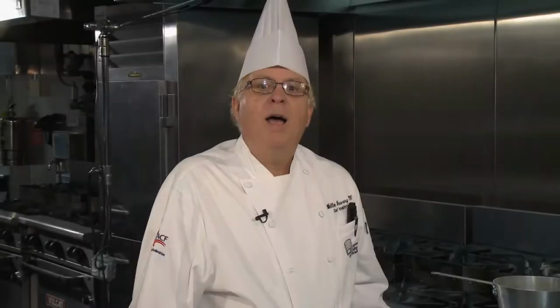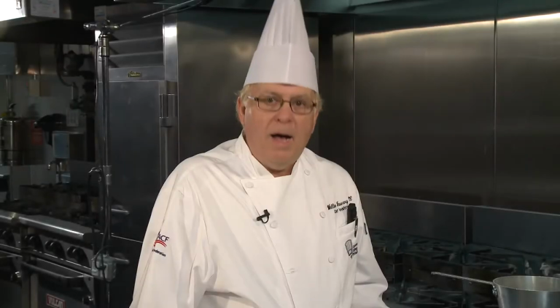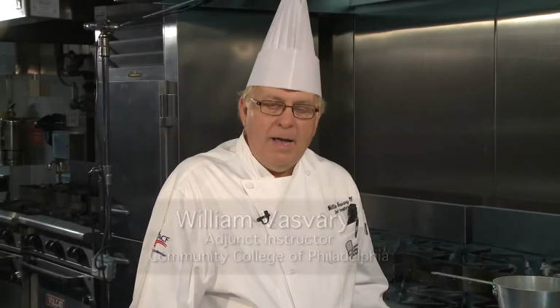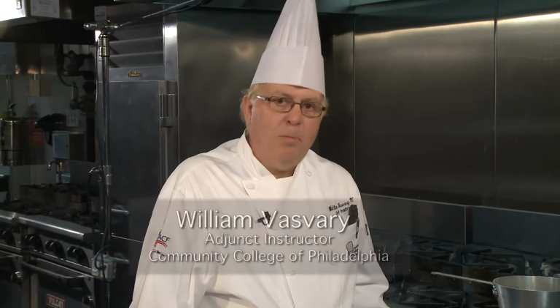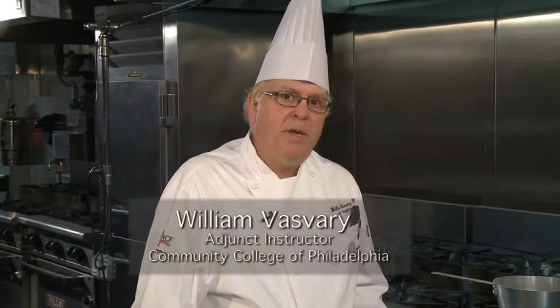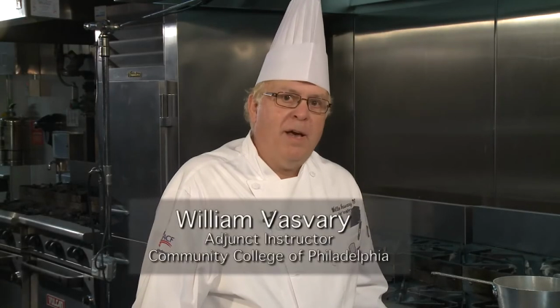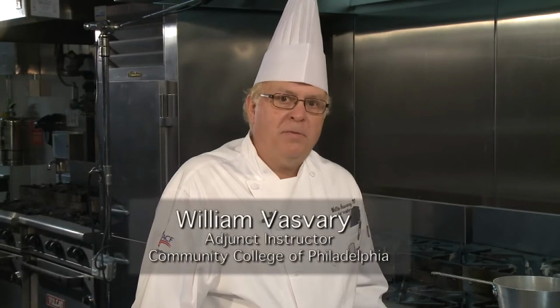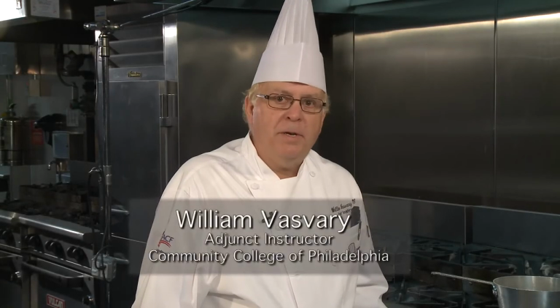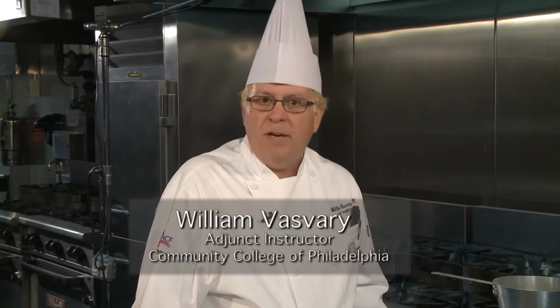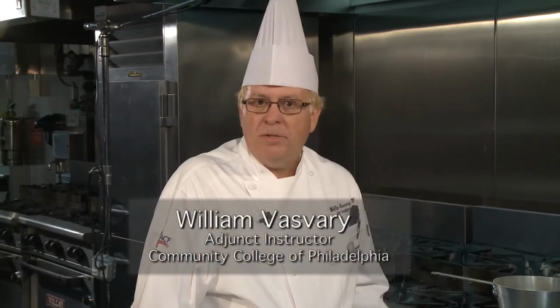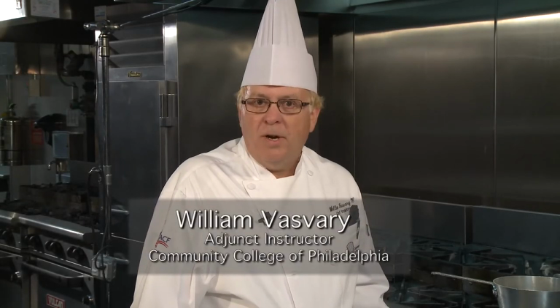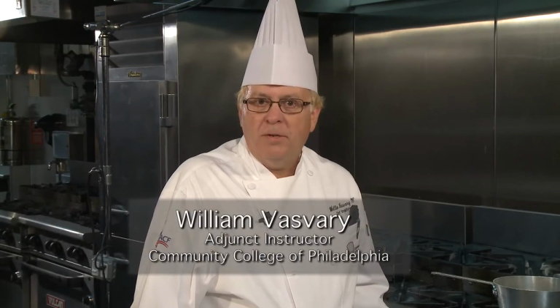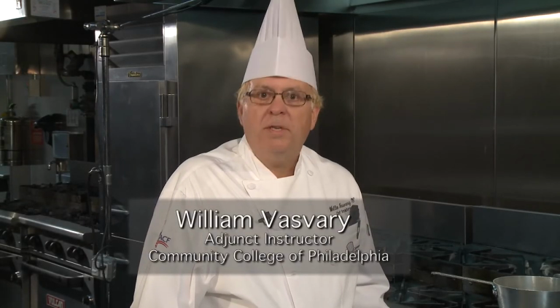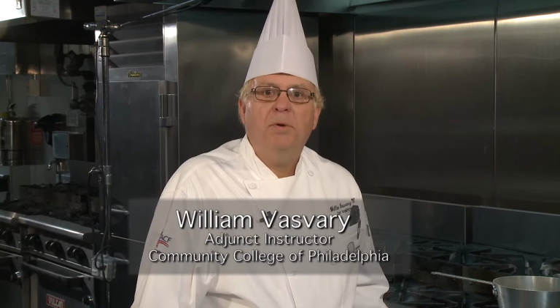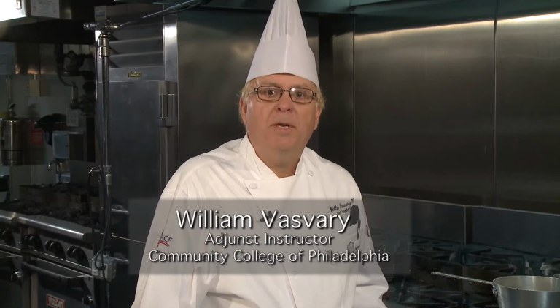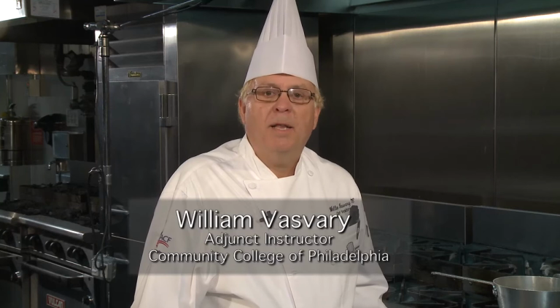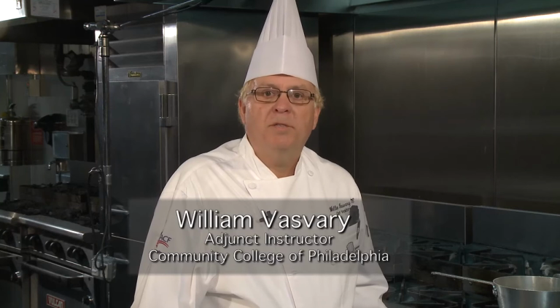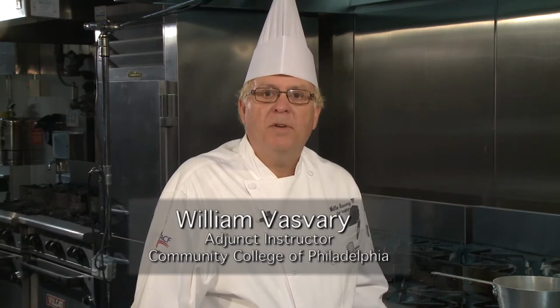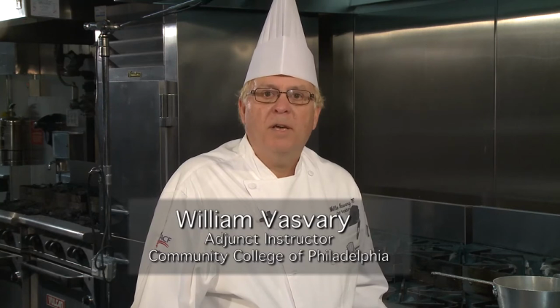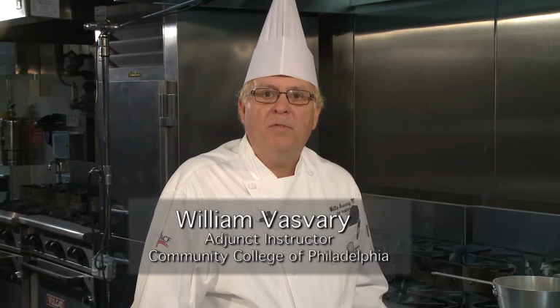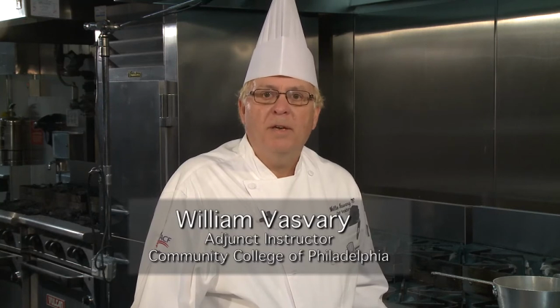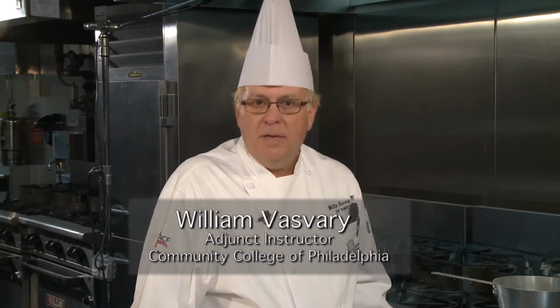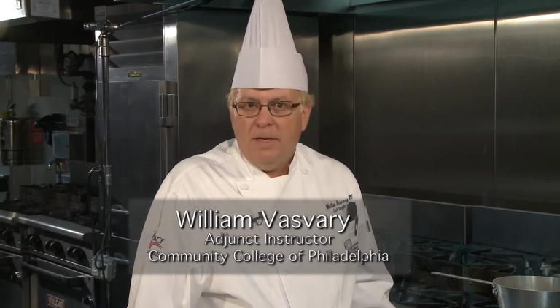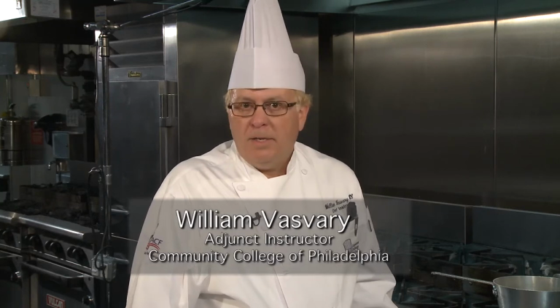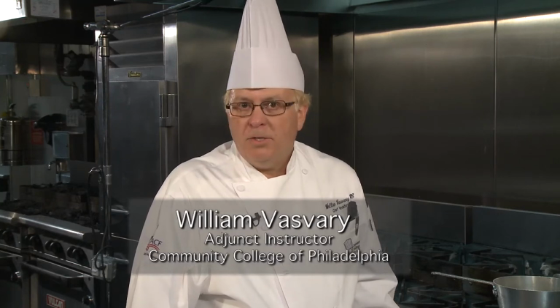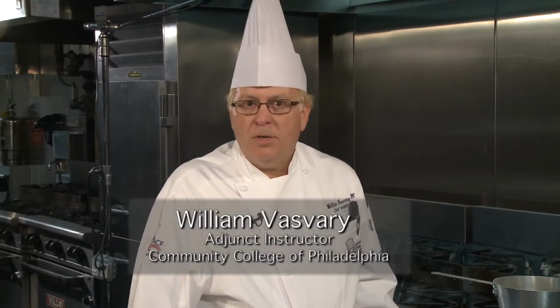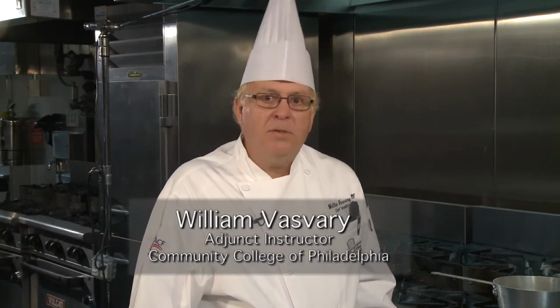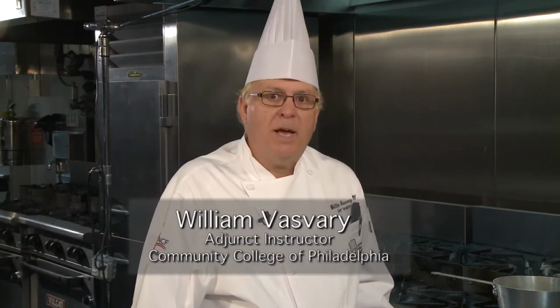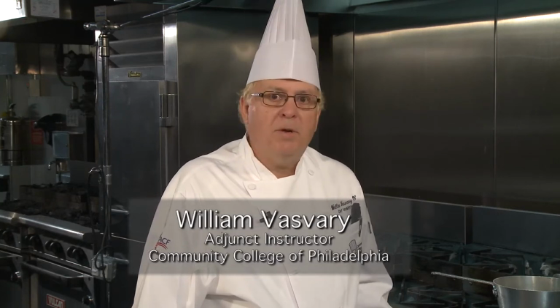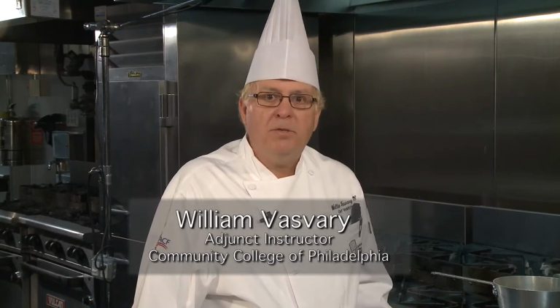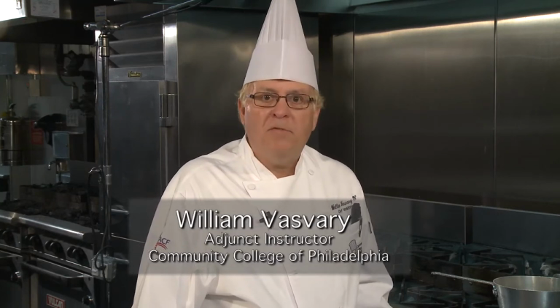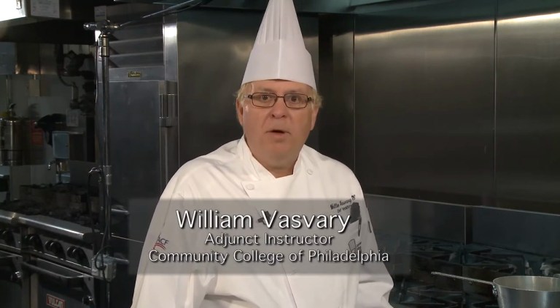Hi, I'm William Basferry, Chef Instructor at the Community College of Philadelphia. In the kitchen circles, I'm known as Chef Bill.